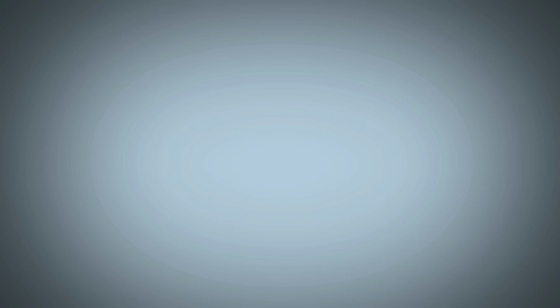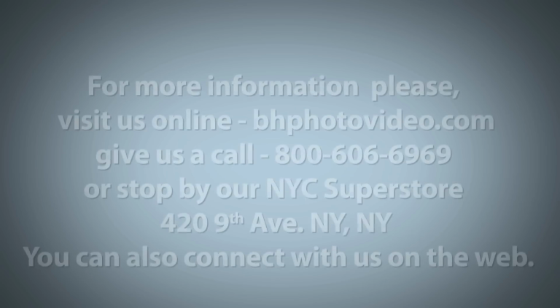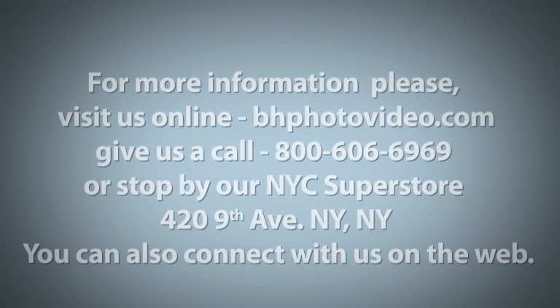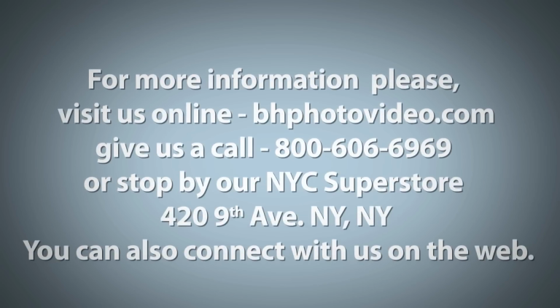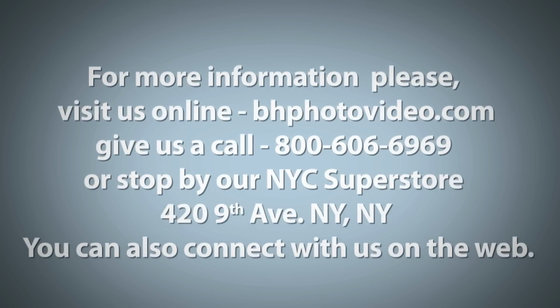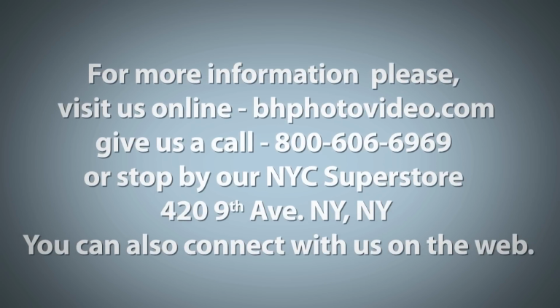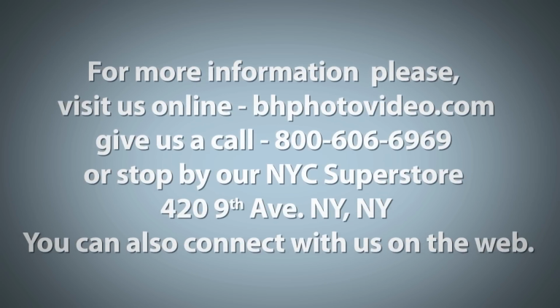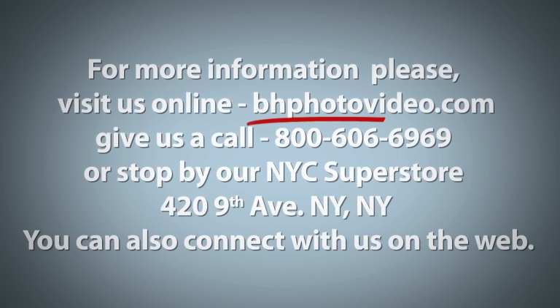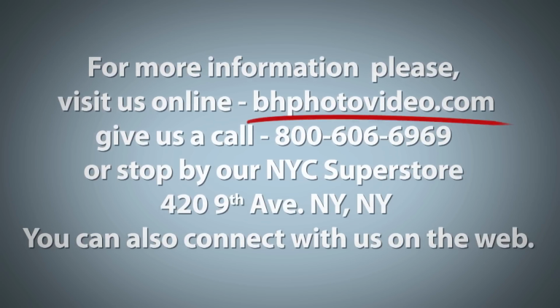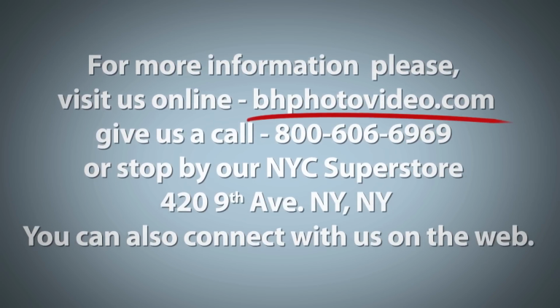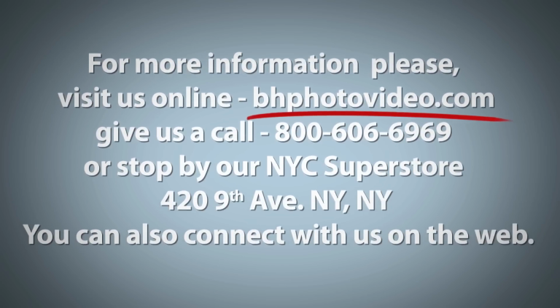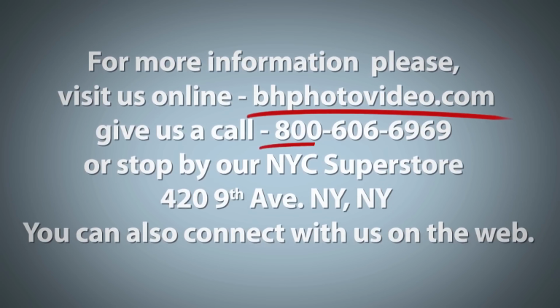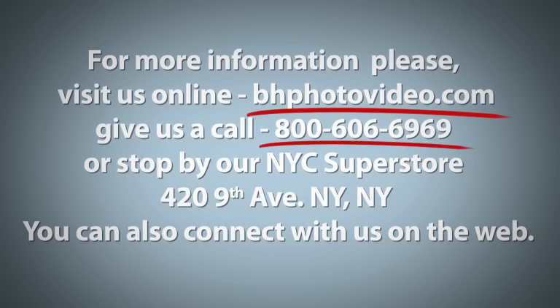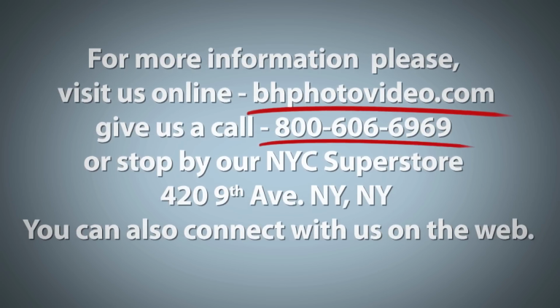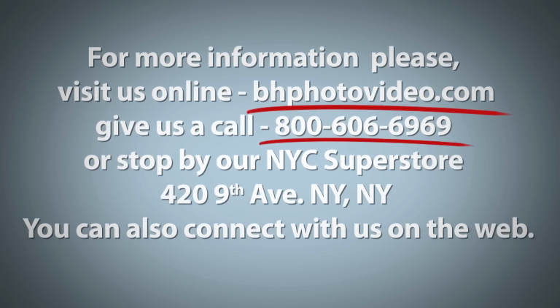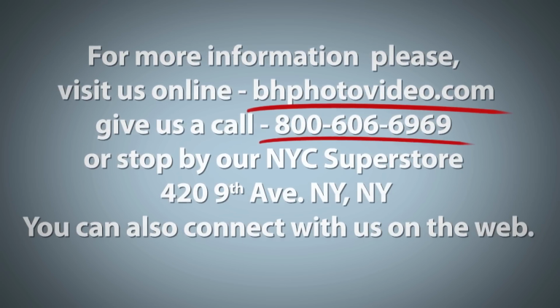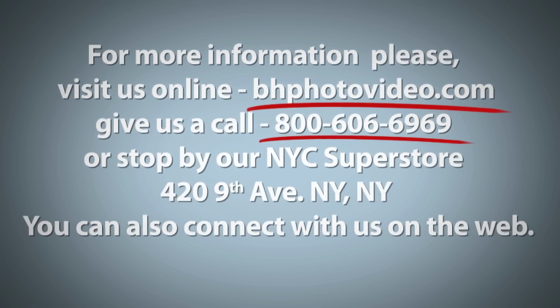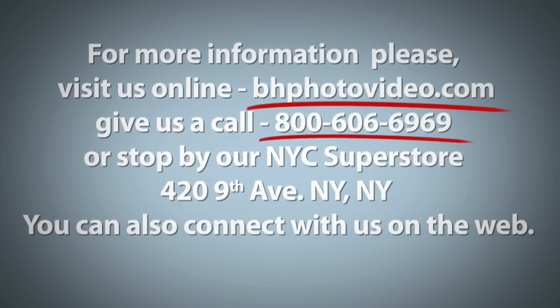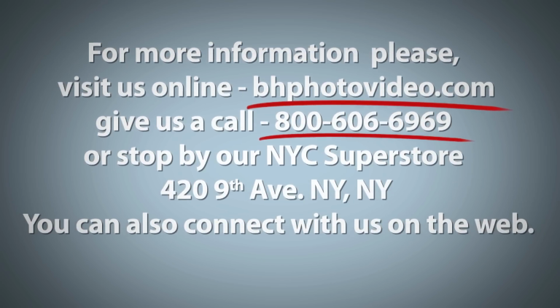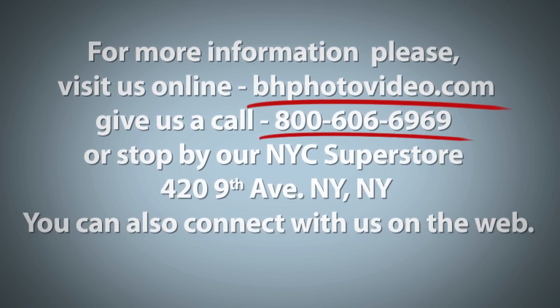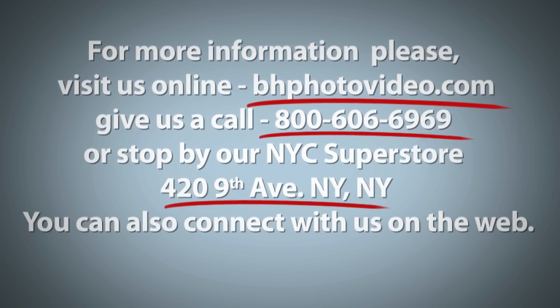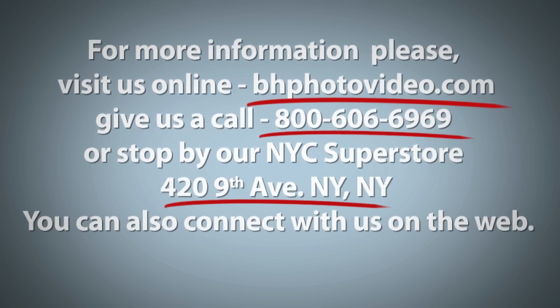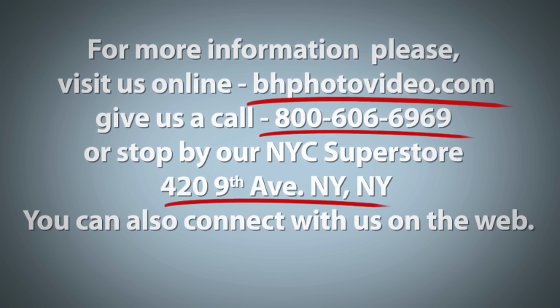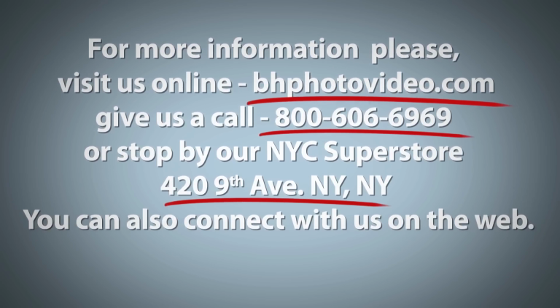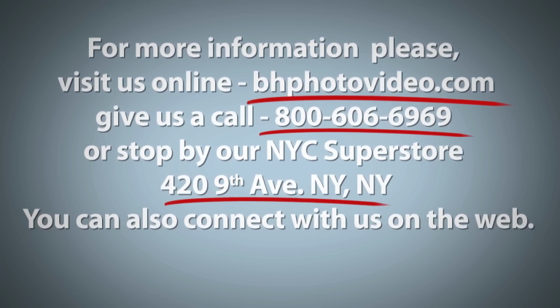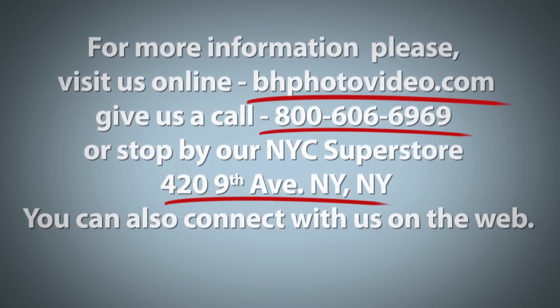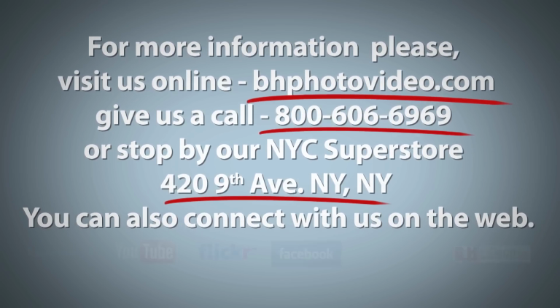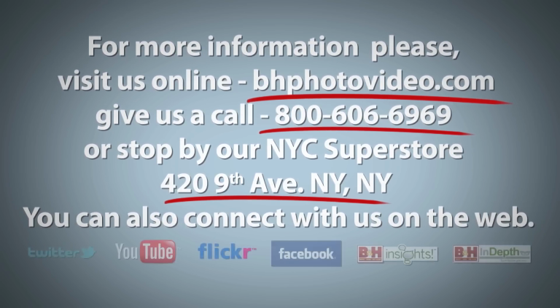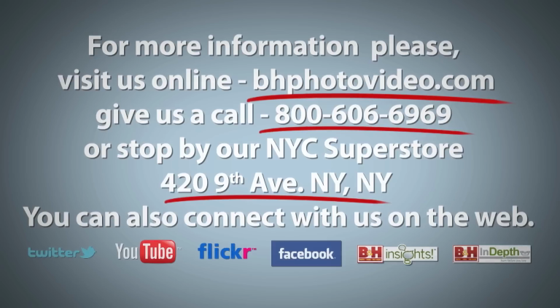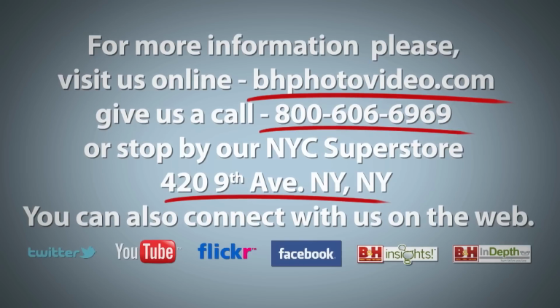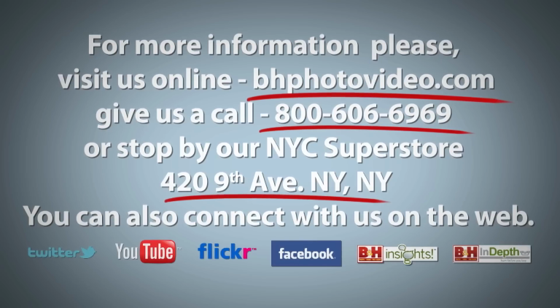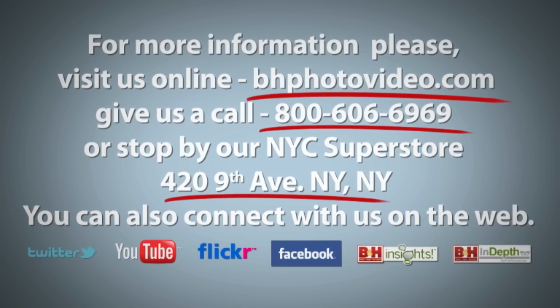For more information, please visit us online, give us a call, or stop by our New York City Superstore. You can also connect with us on the web.